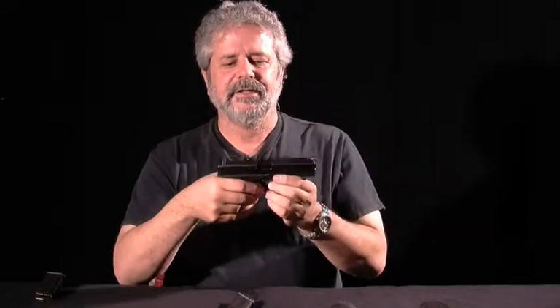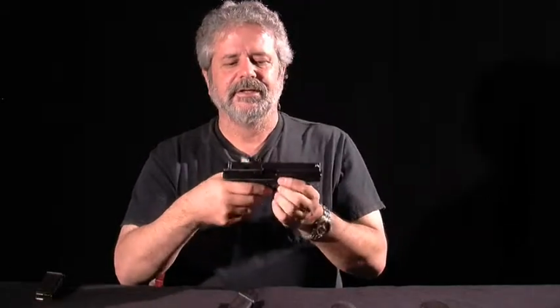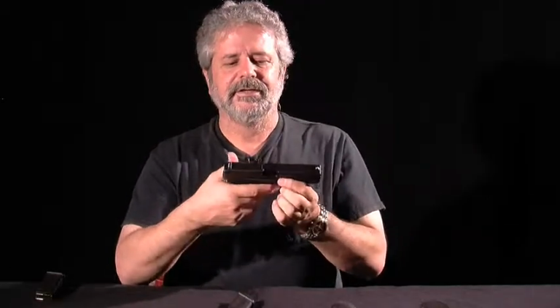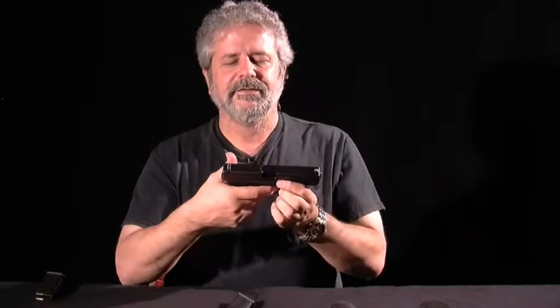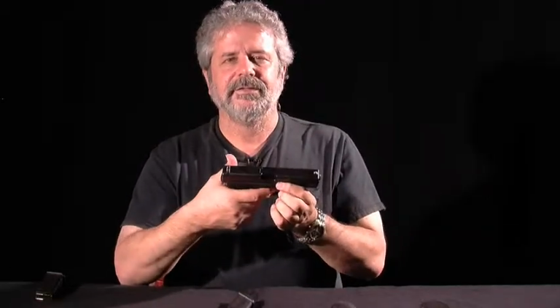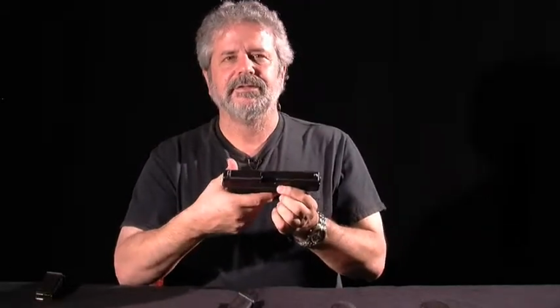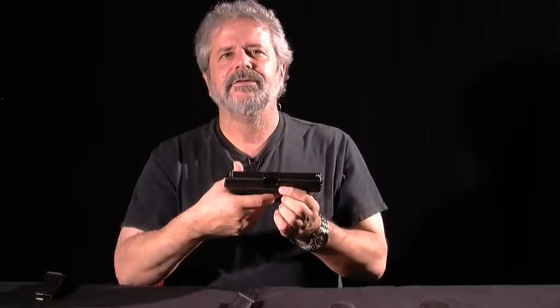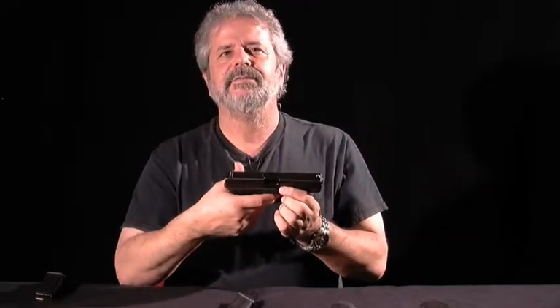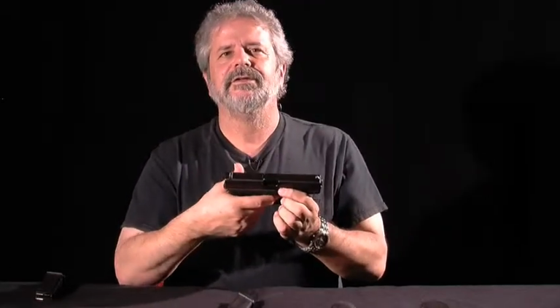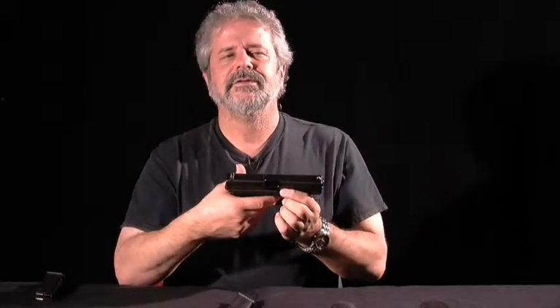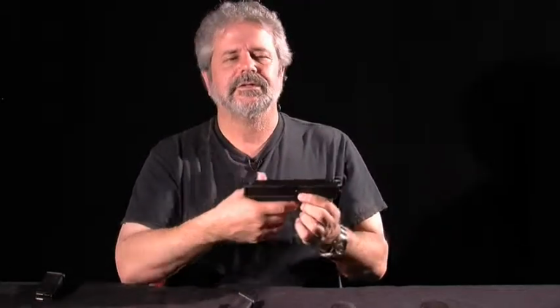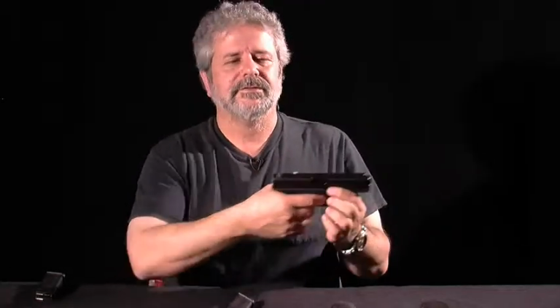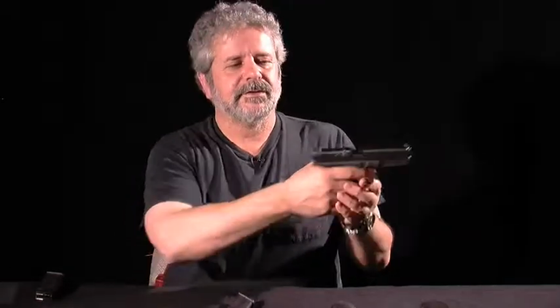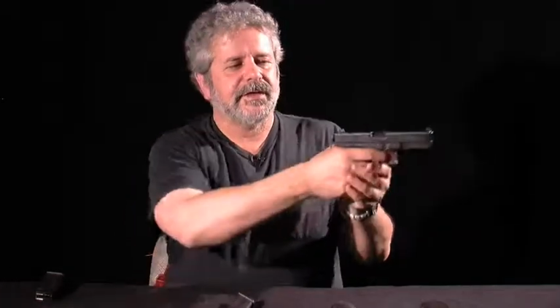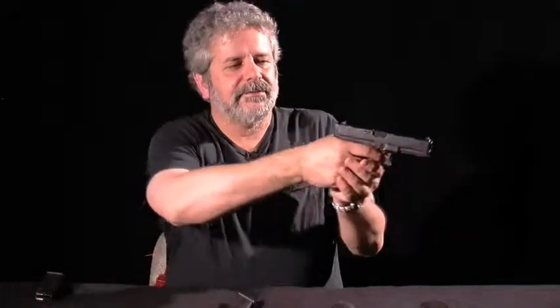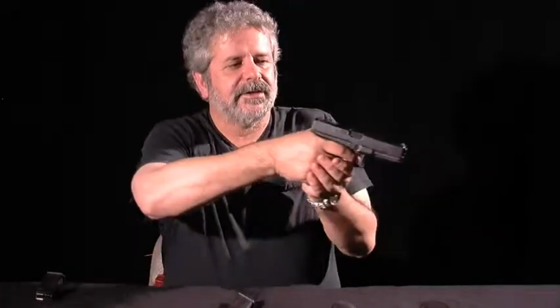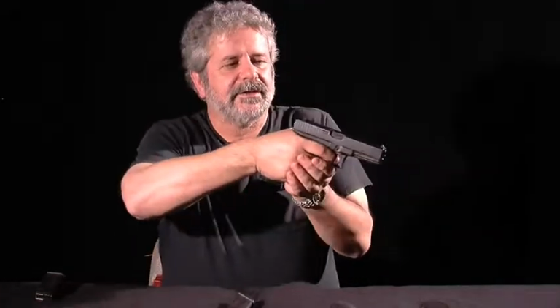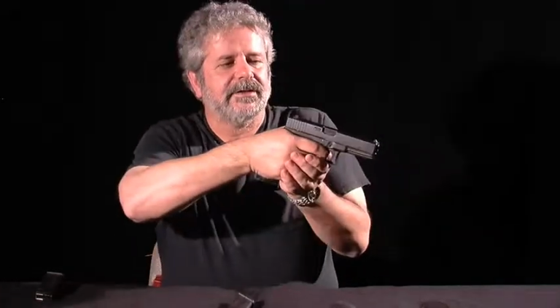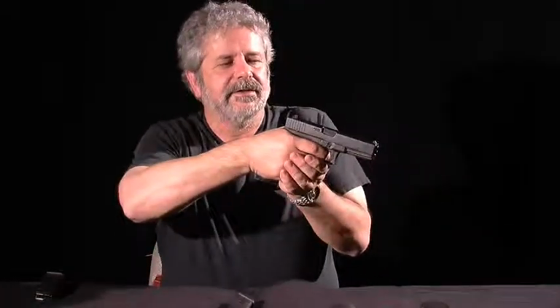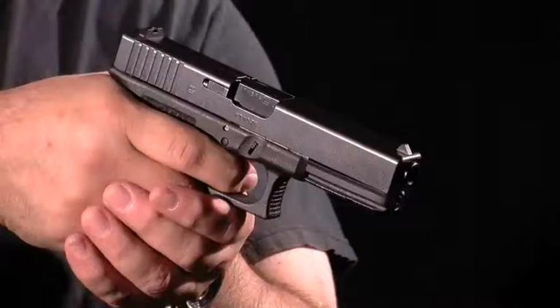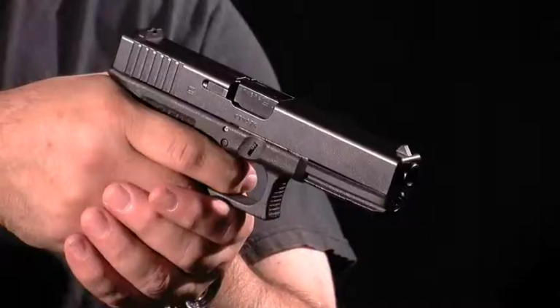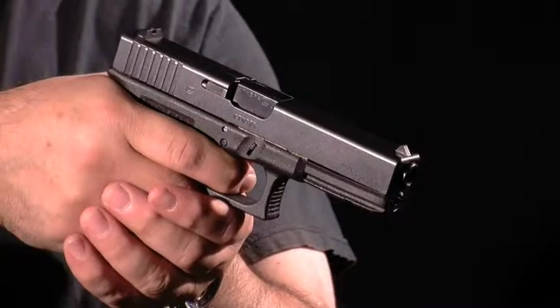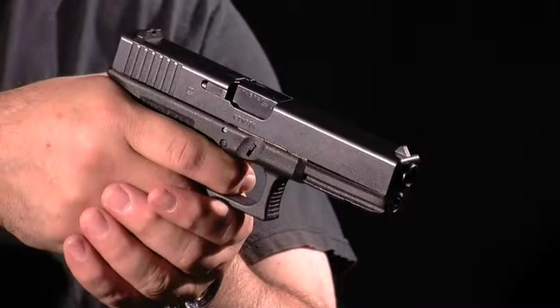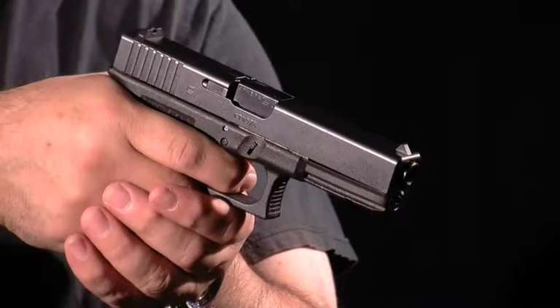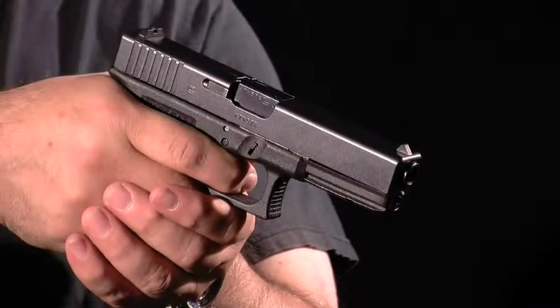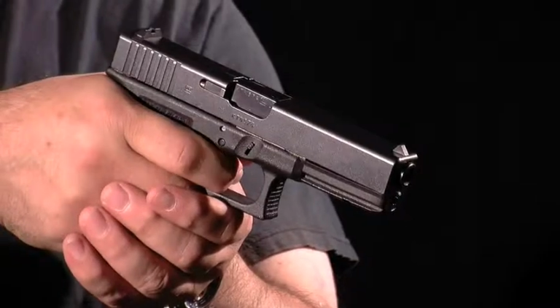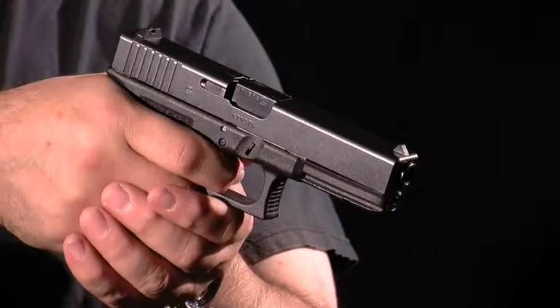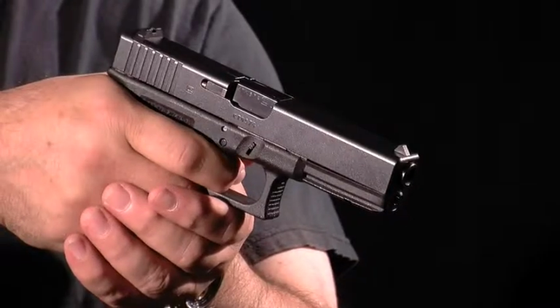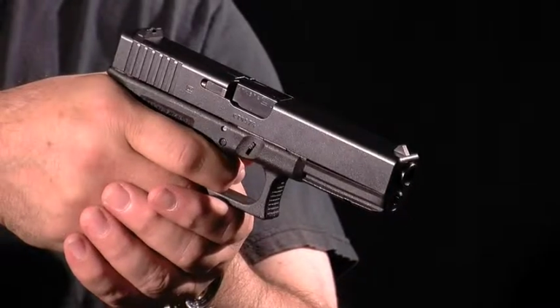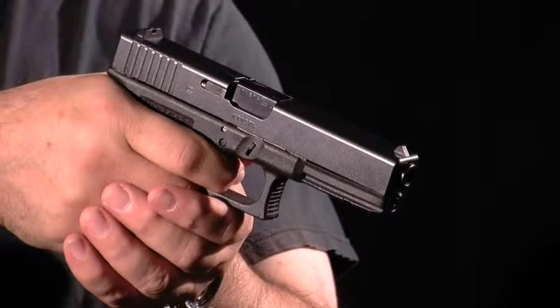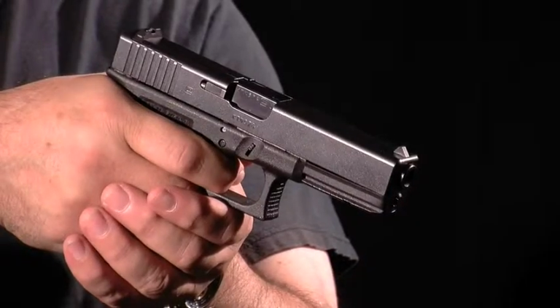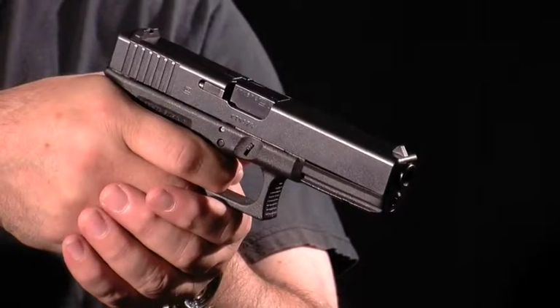The next thing we need to do is pull the trigger. So we're going to aim the gun in a safe direction and pull the trigger.